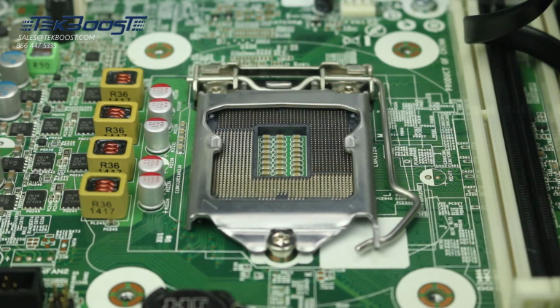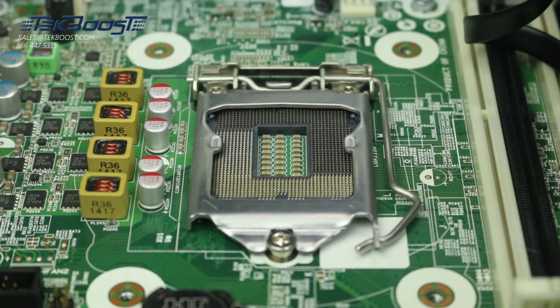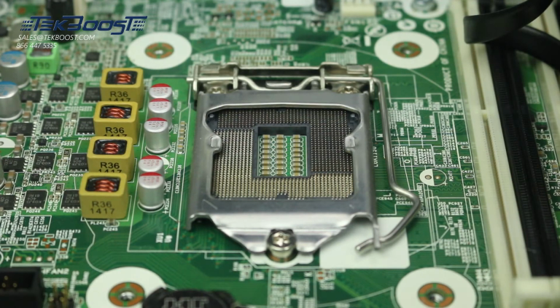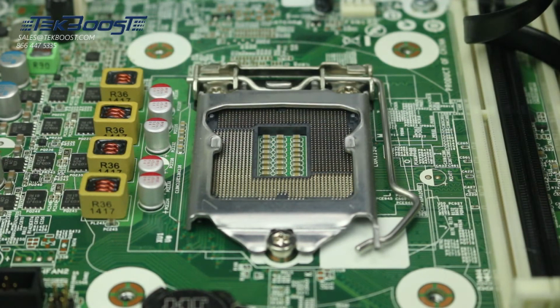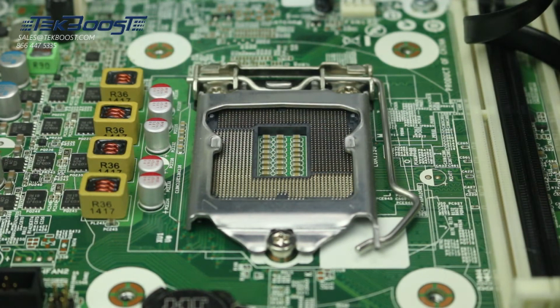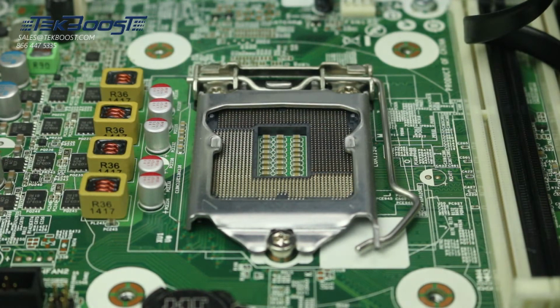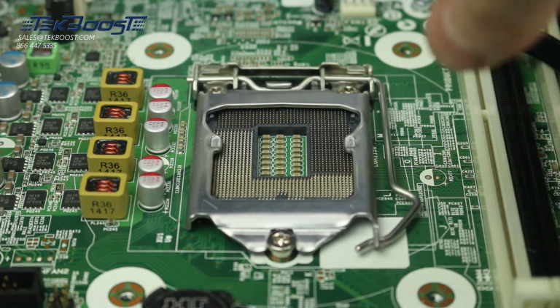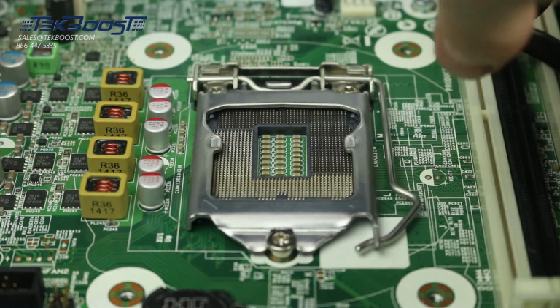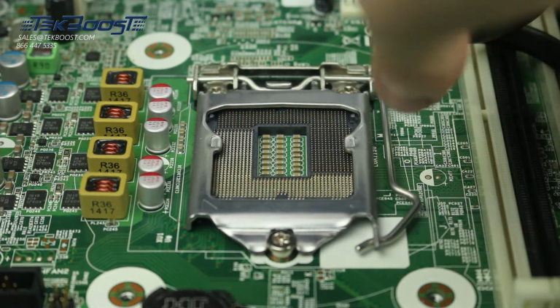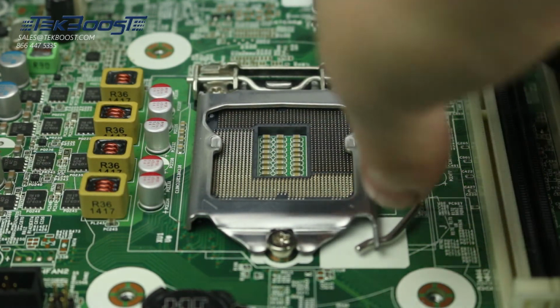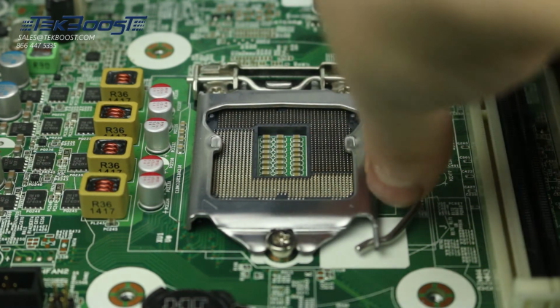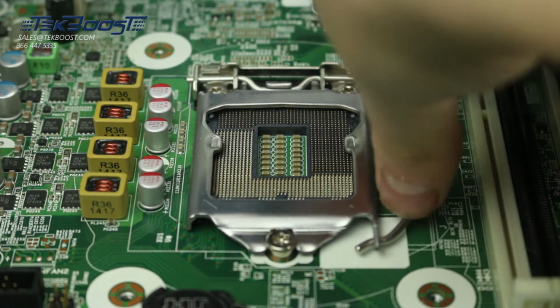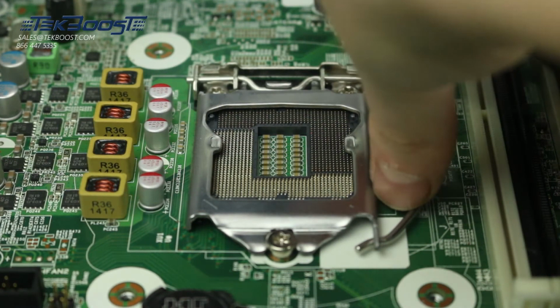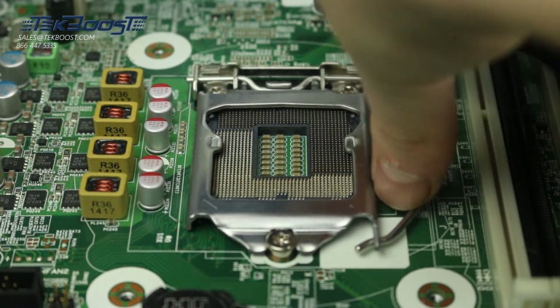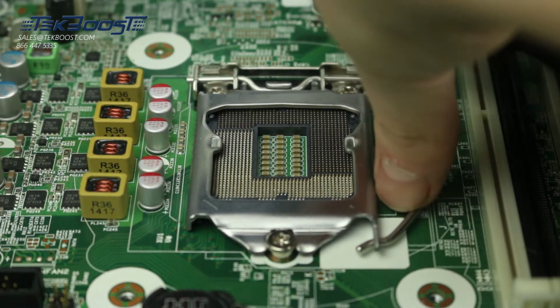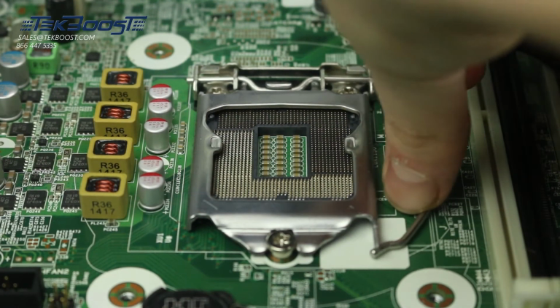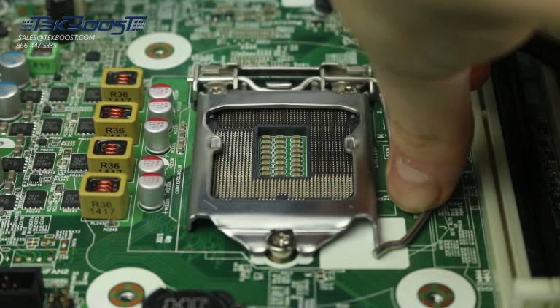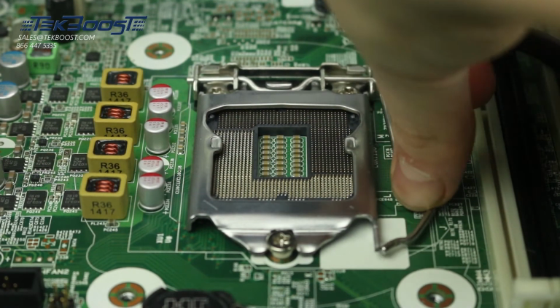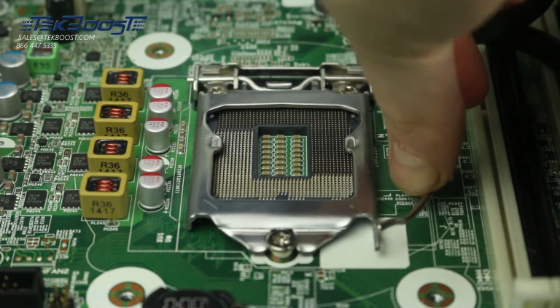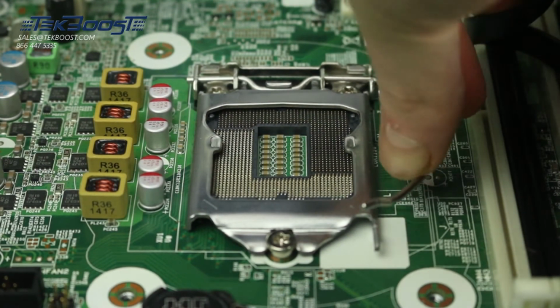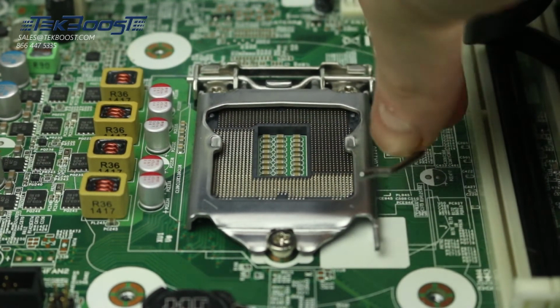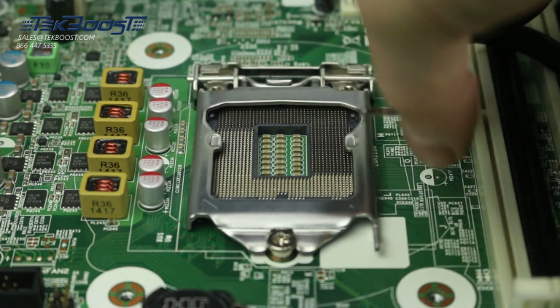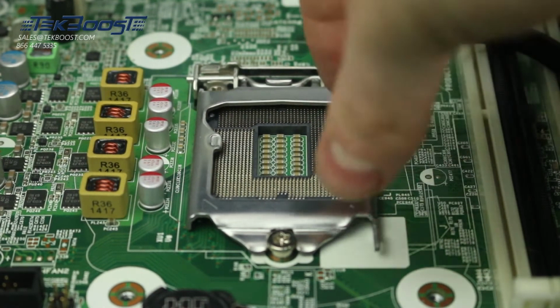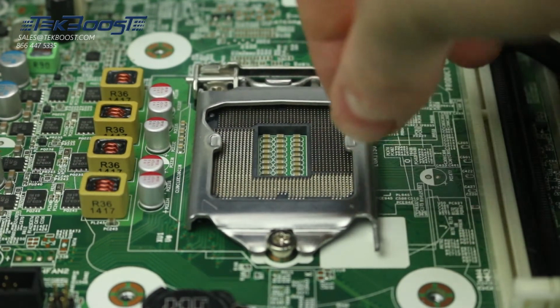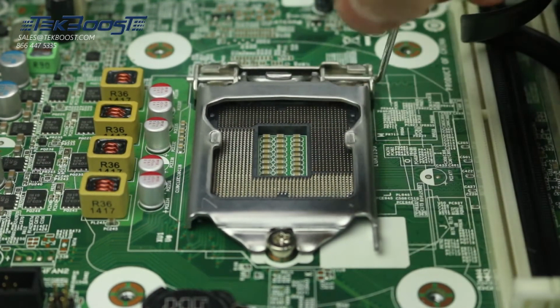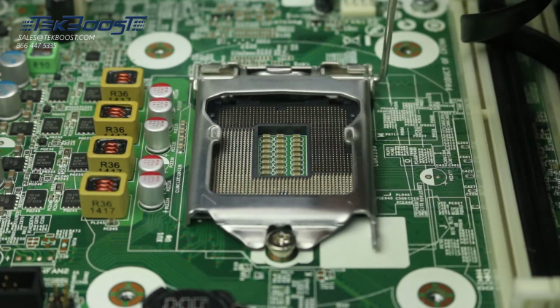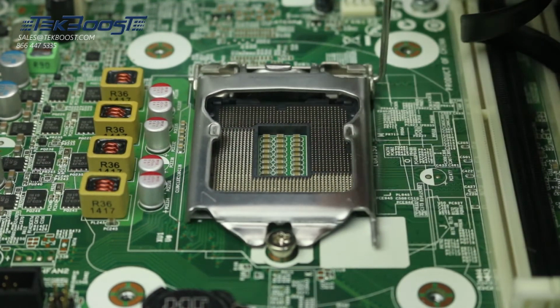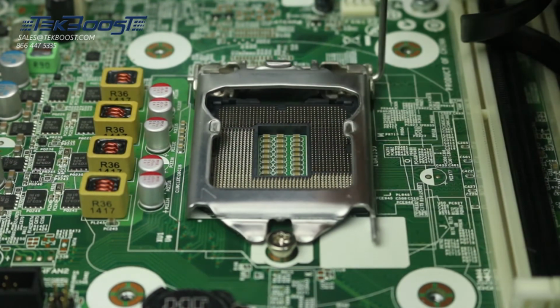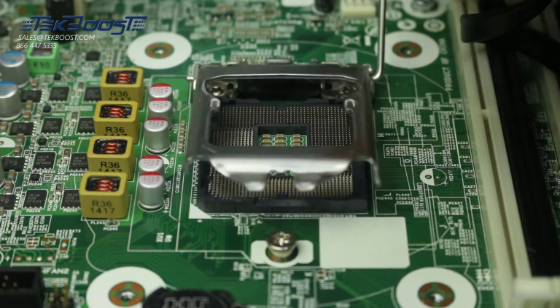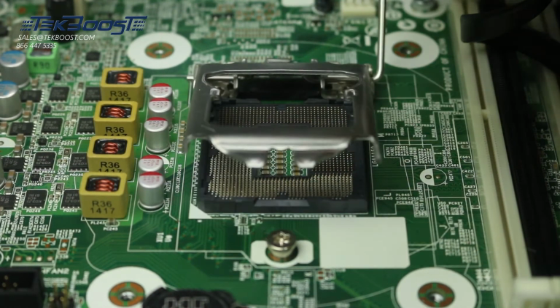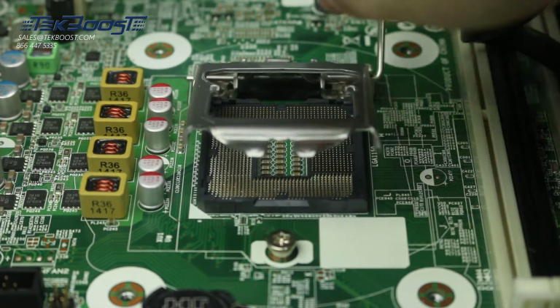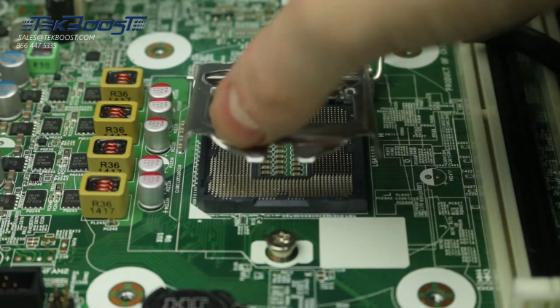Carefully pull back the retention pins found on either side and lift to open the processor cover.